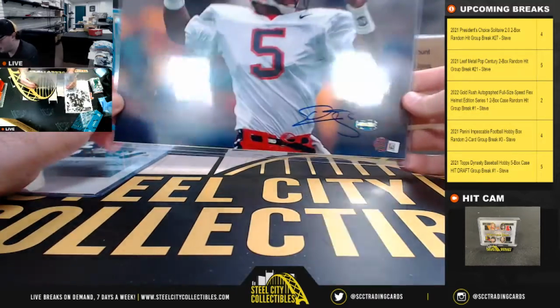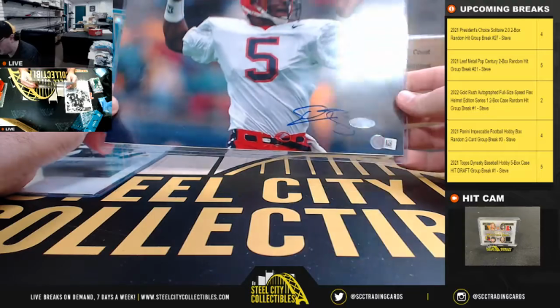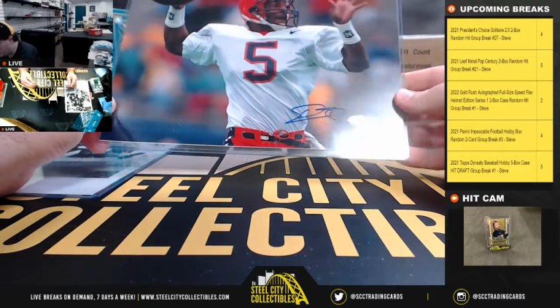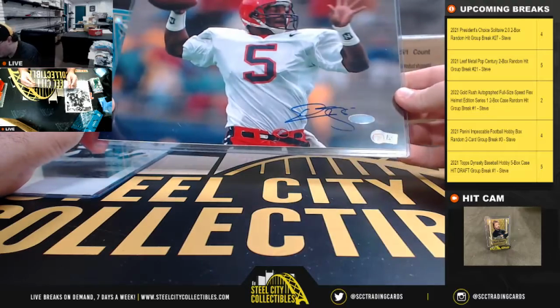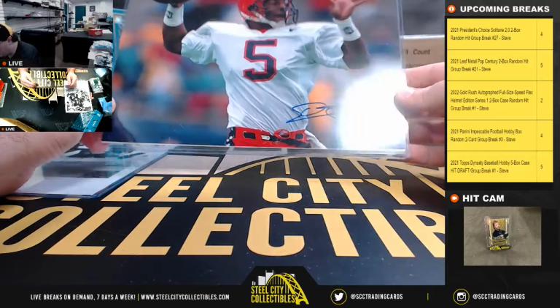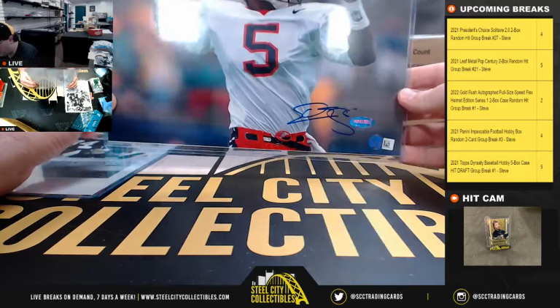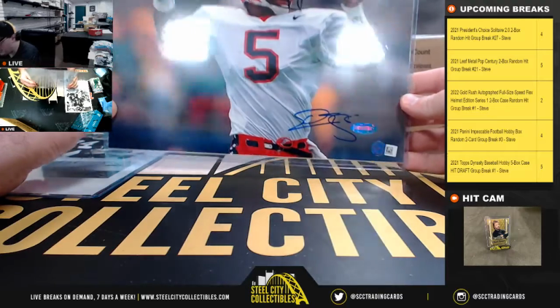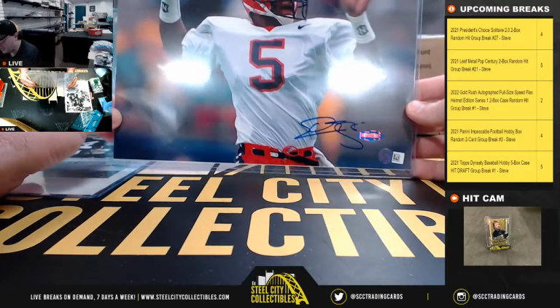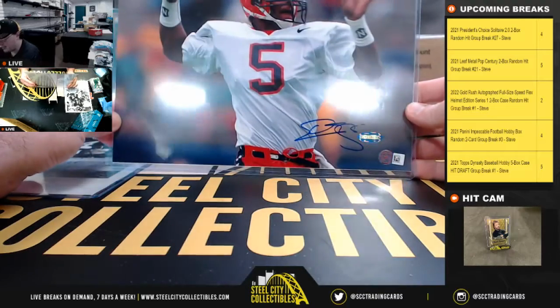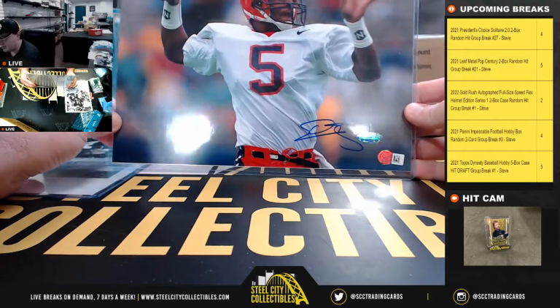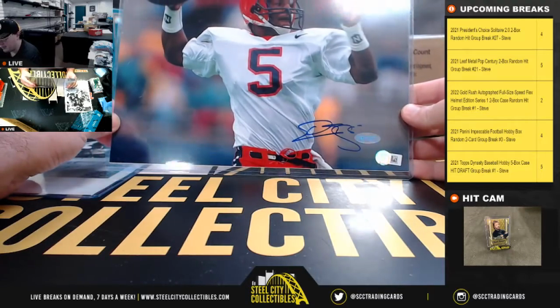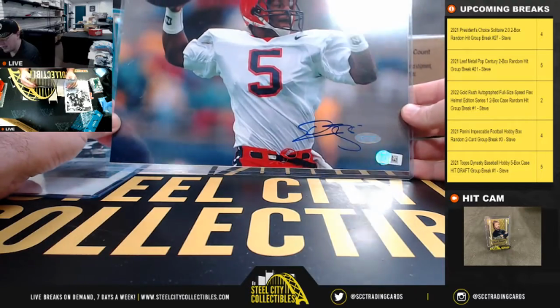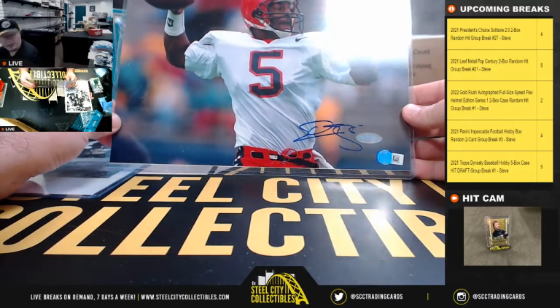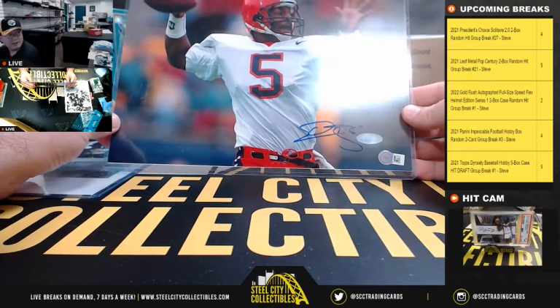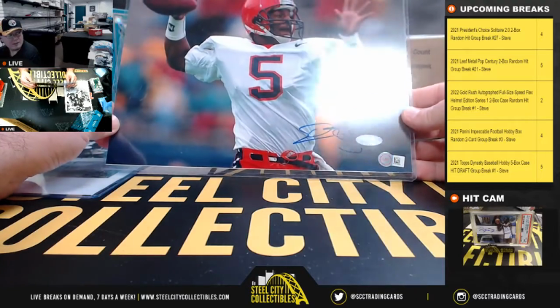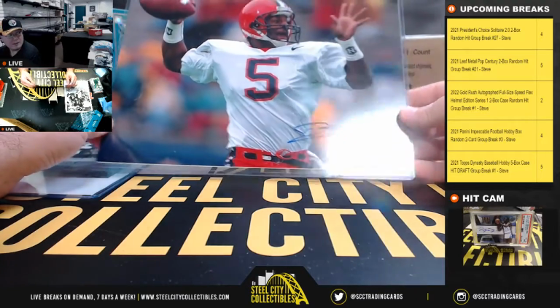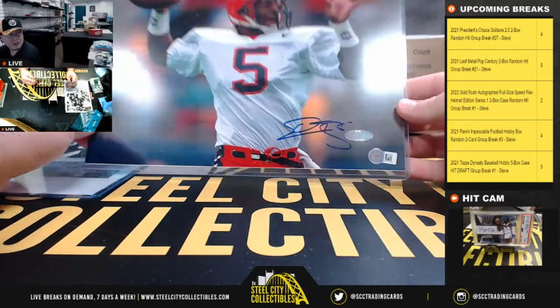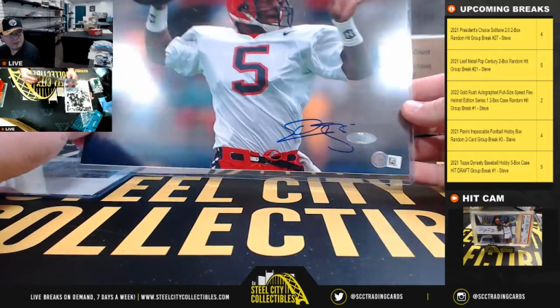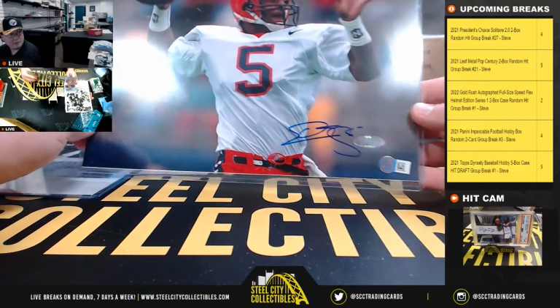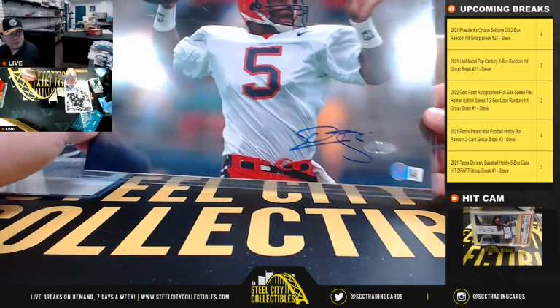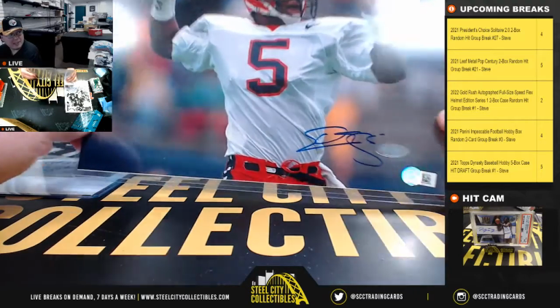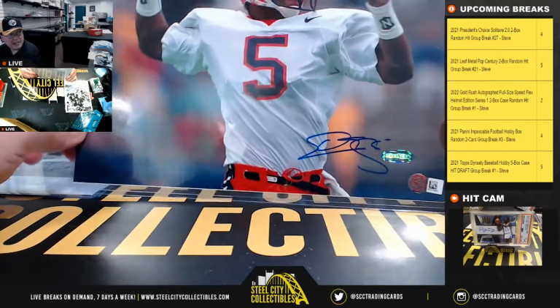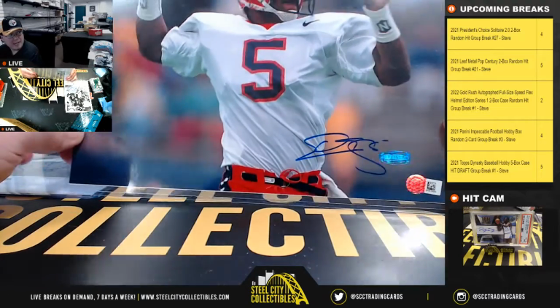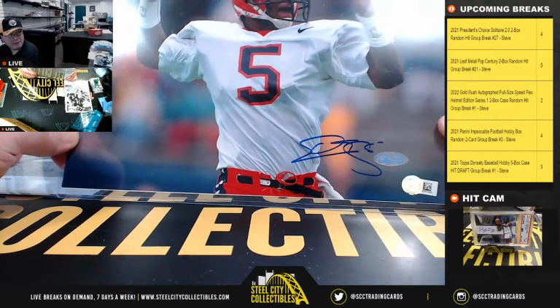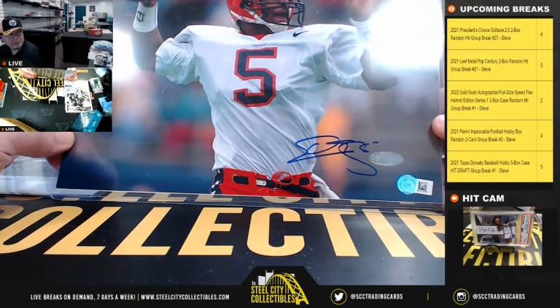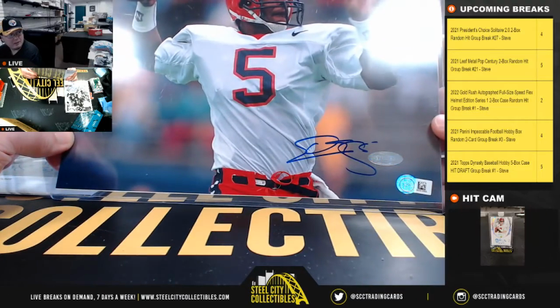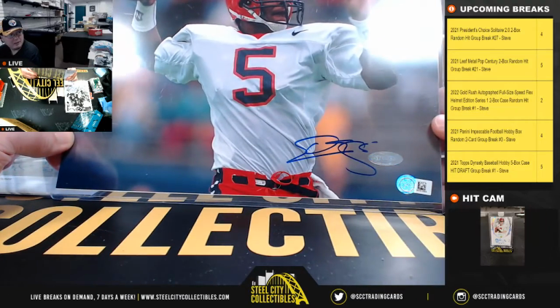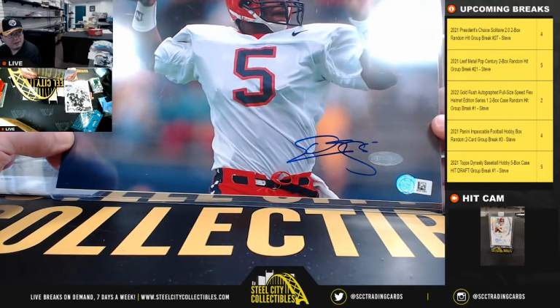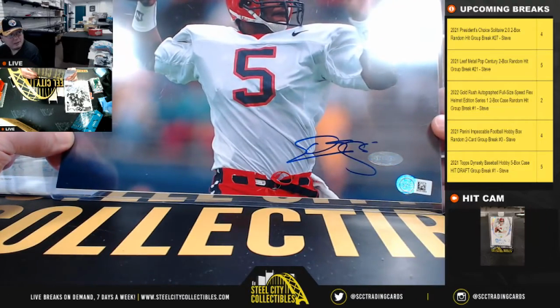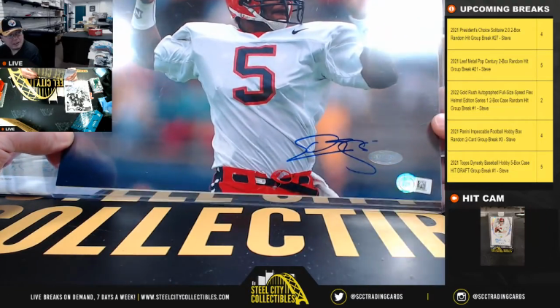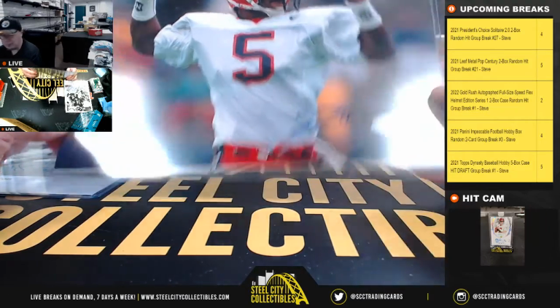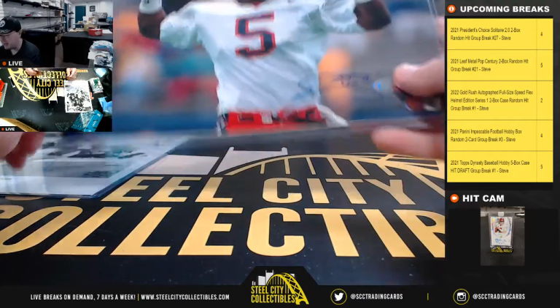And we're going to have Steiner certified — Donovan McNabb — eight by ten.